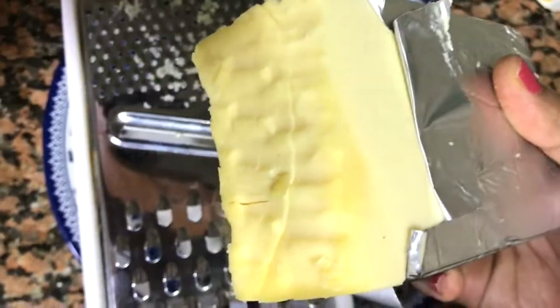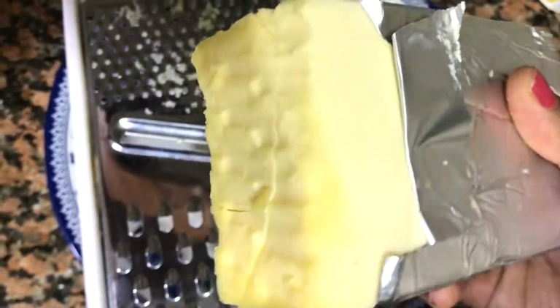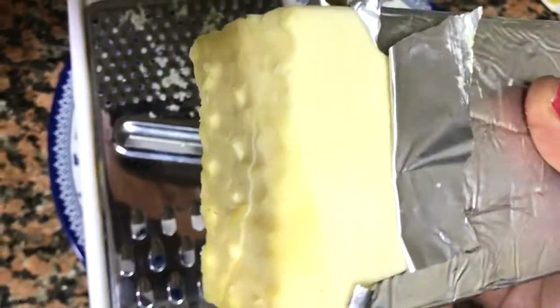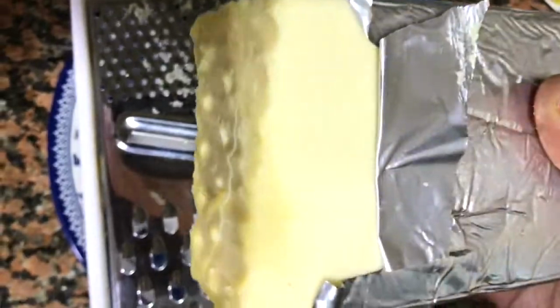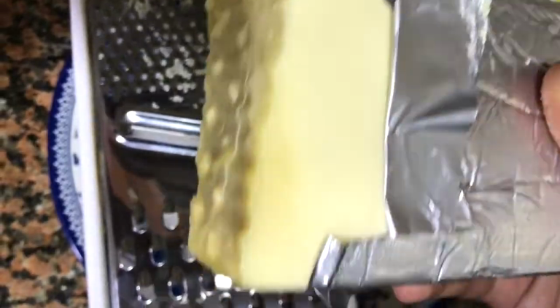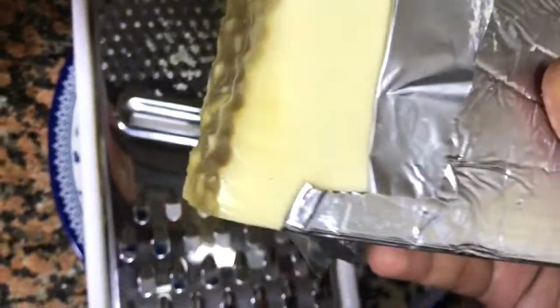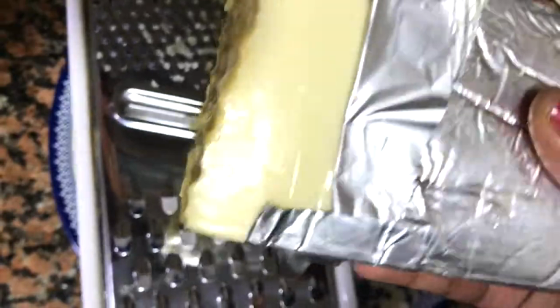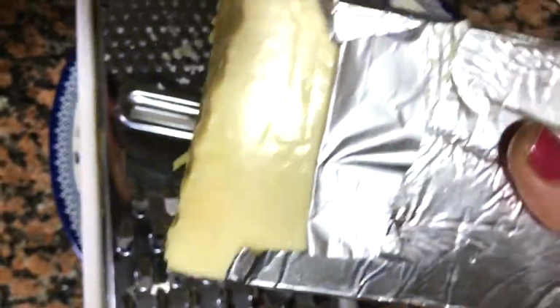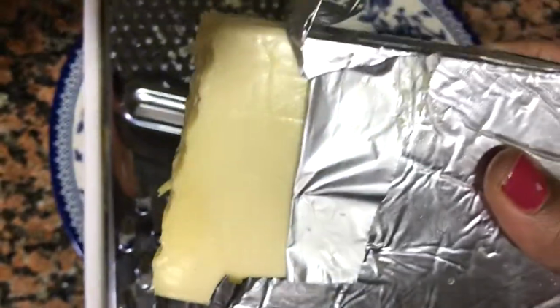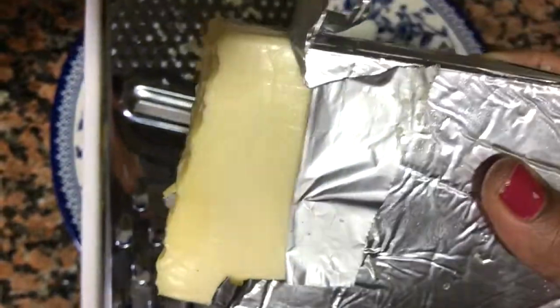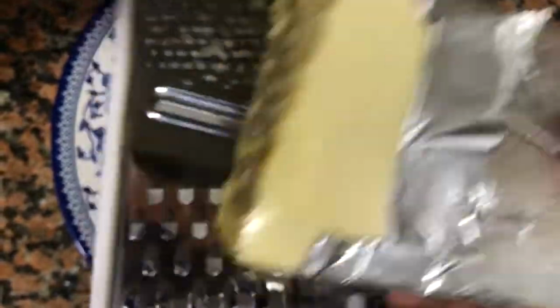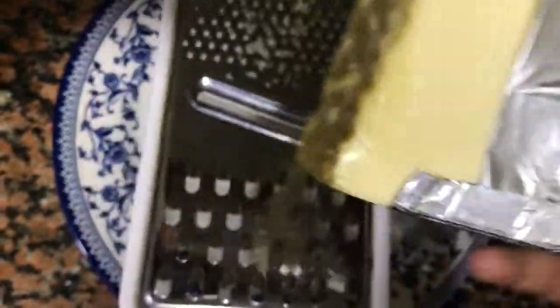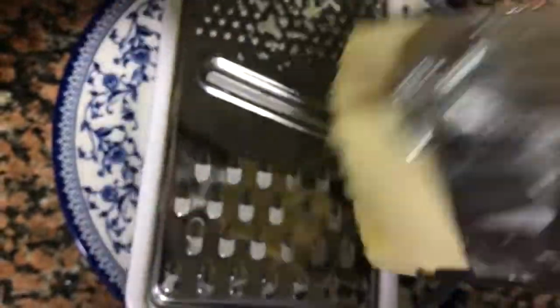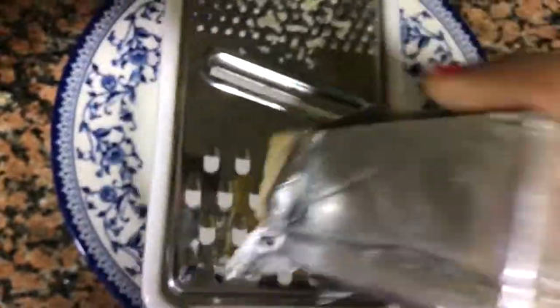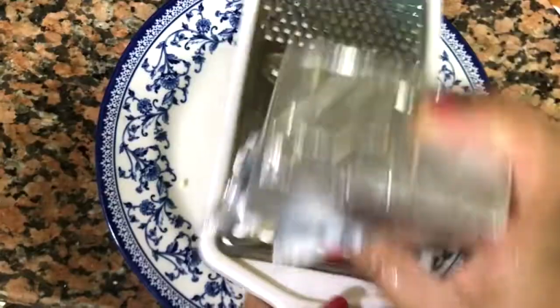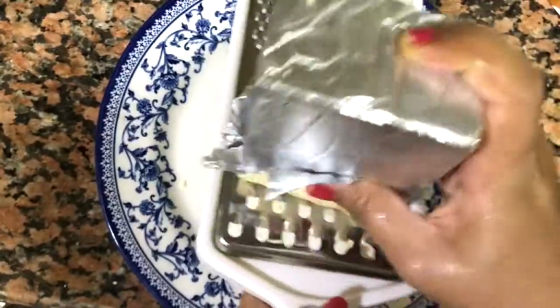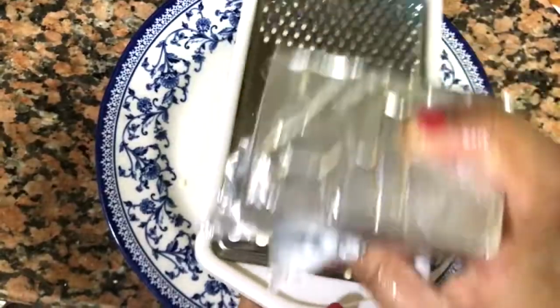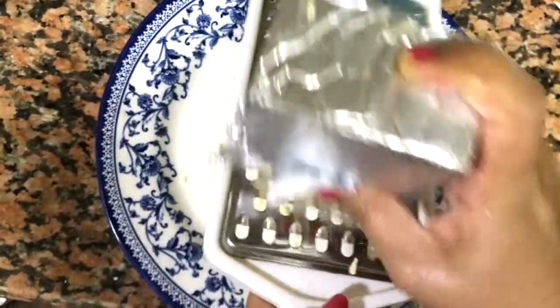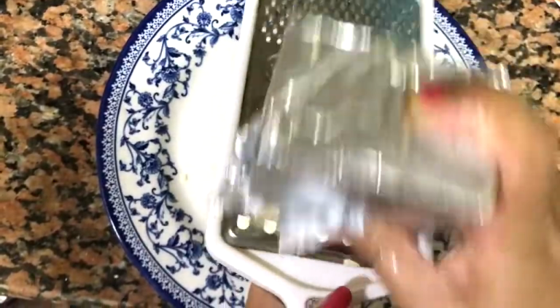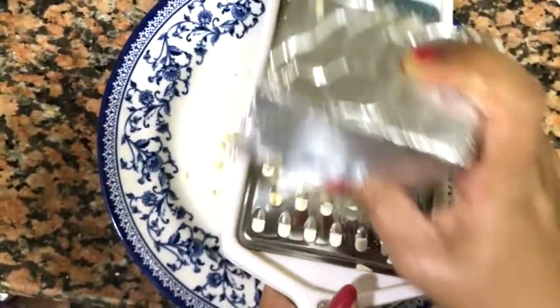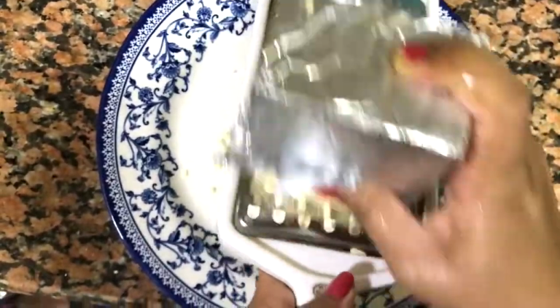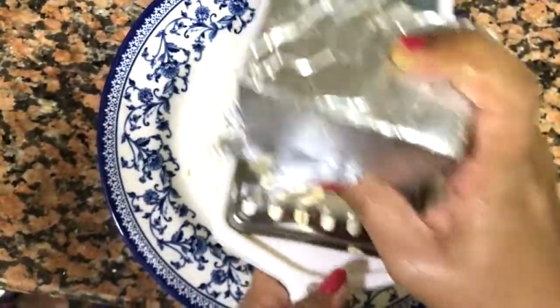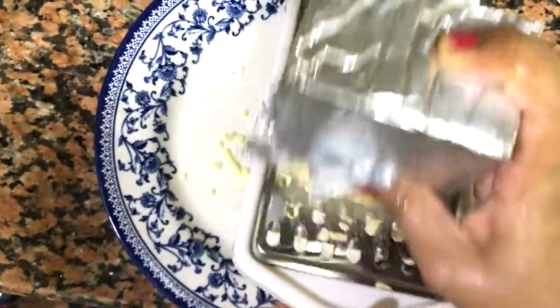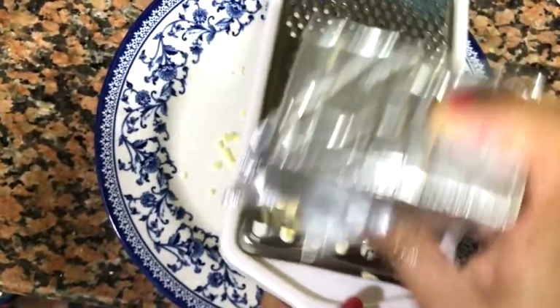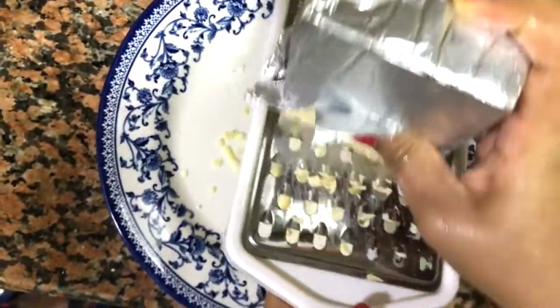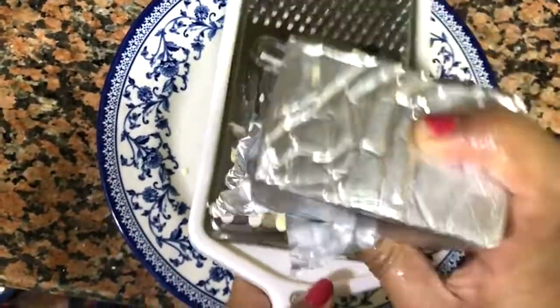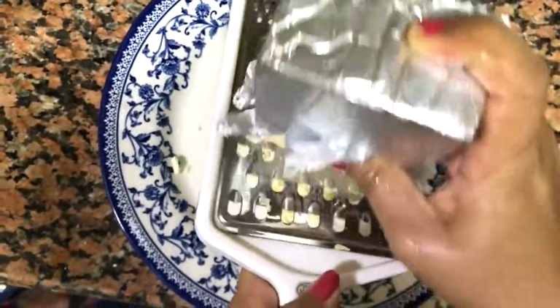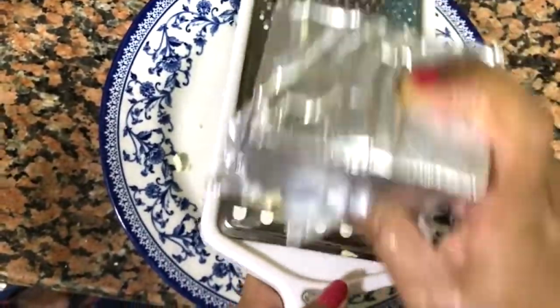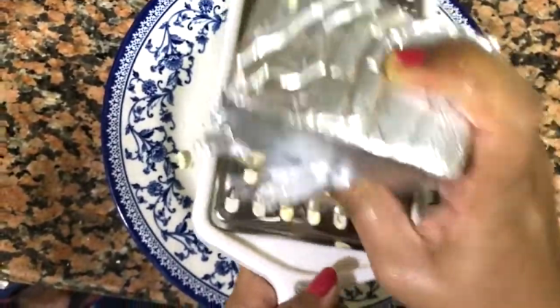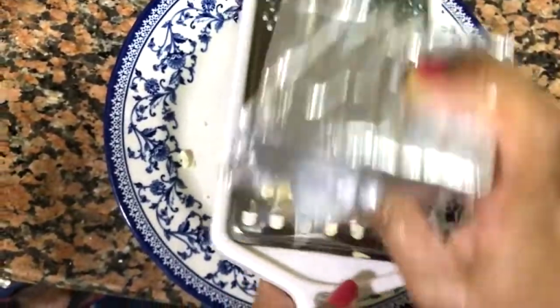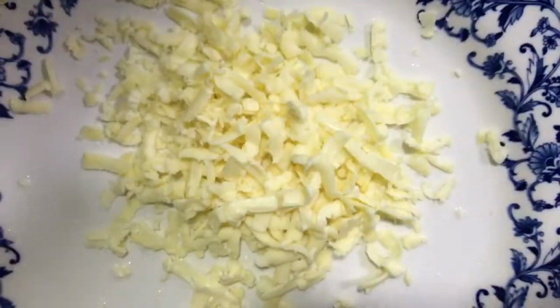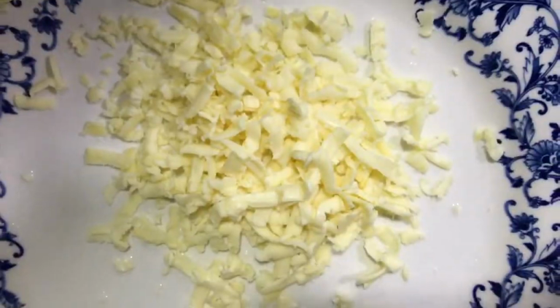Now we are going to grate the cheddar cheese, and once it's done, just keep it aside.